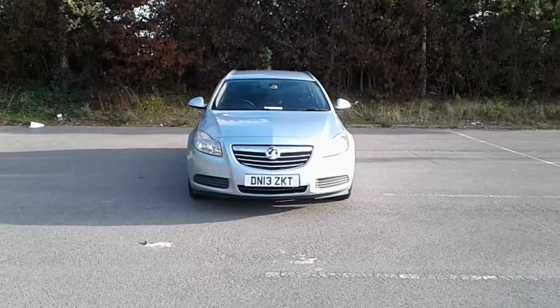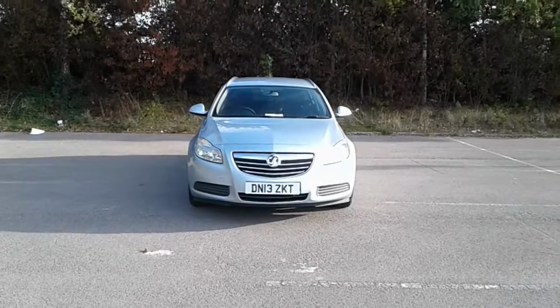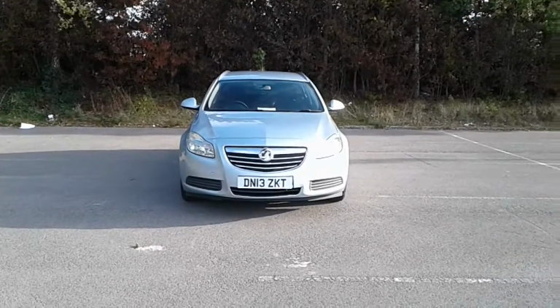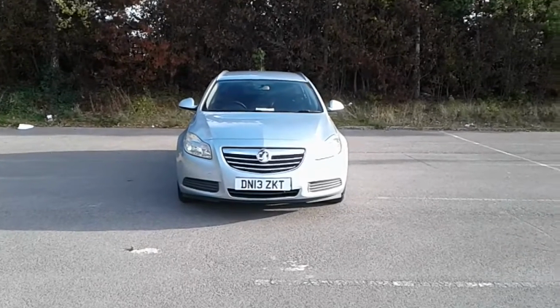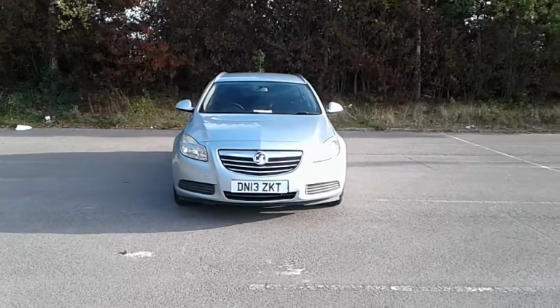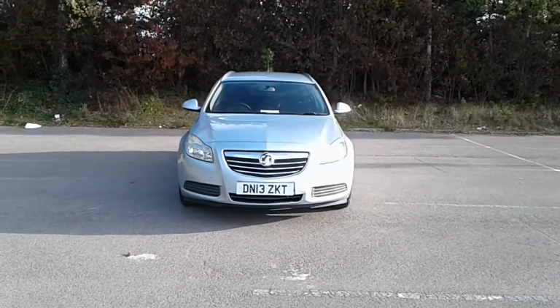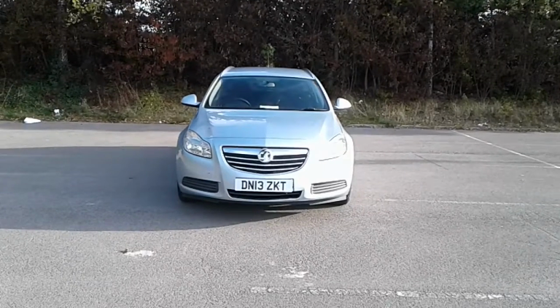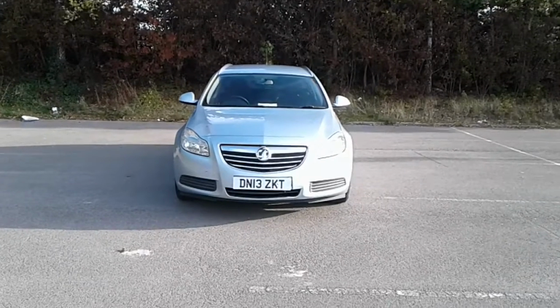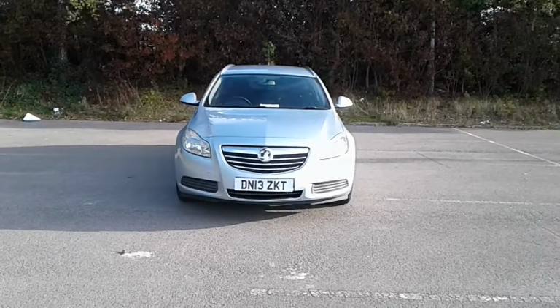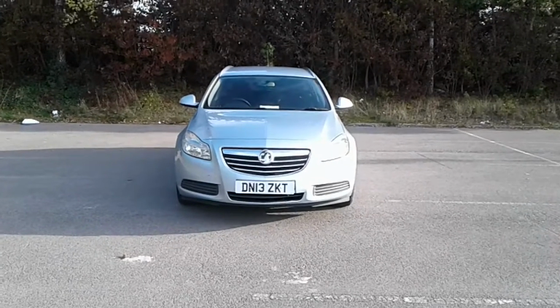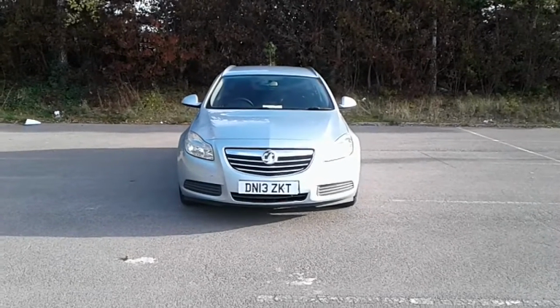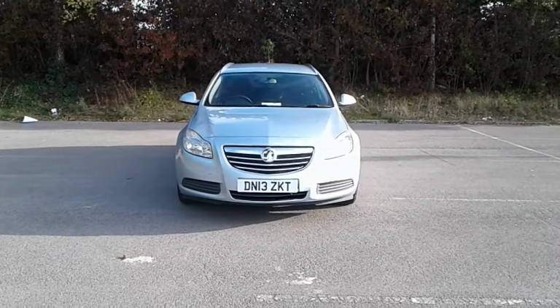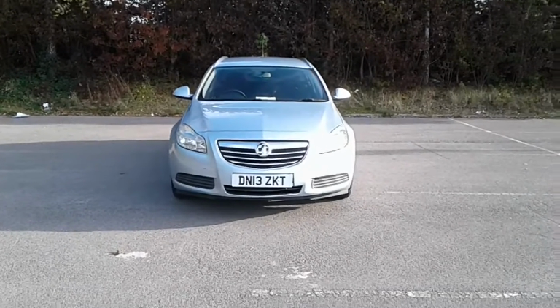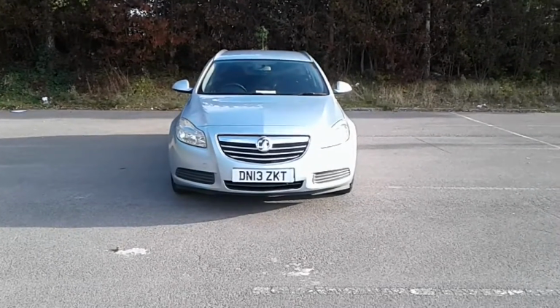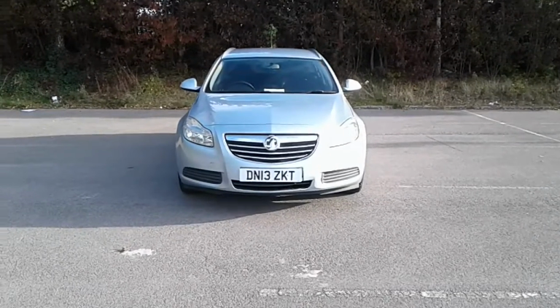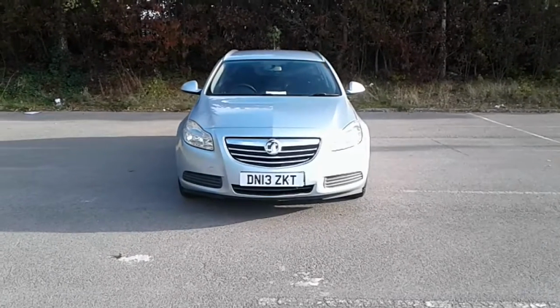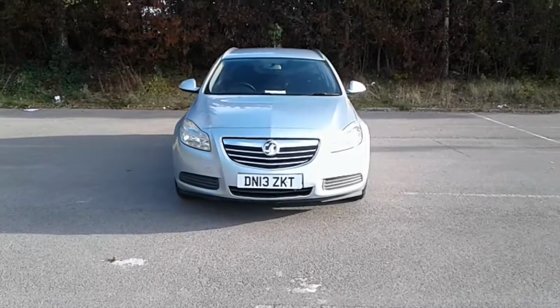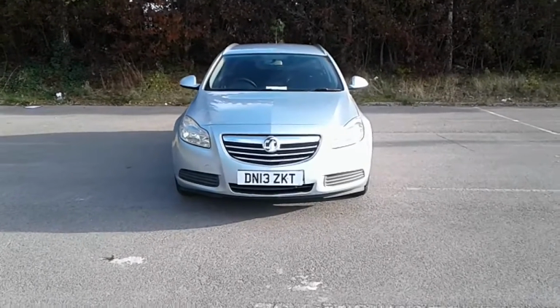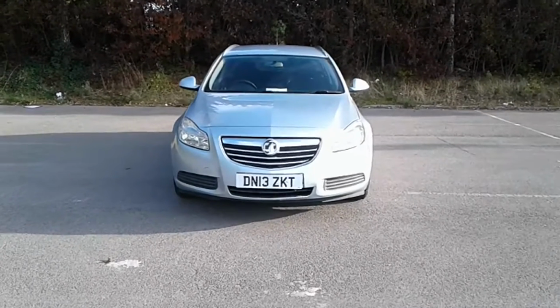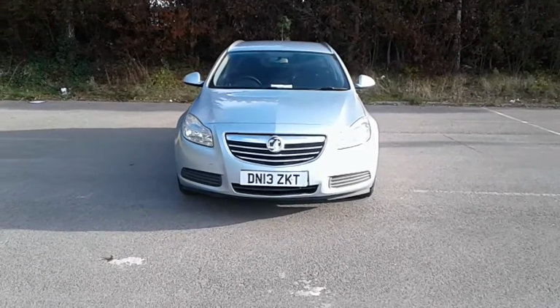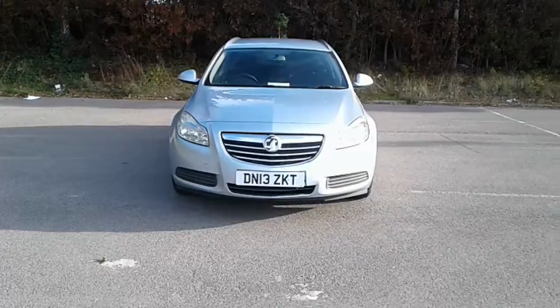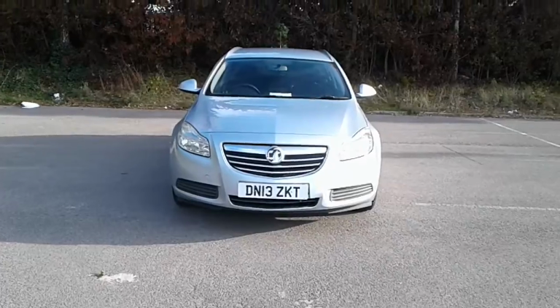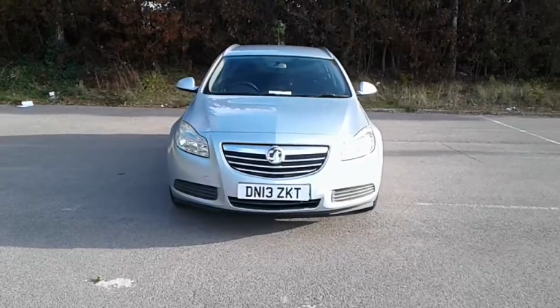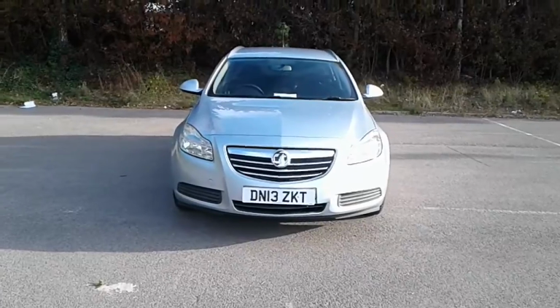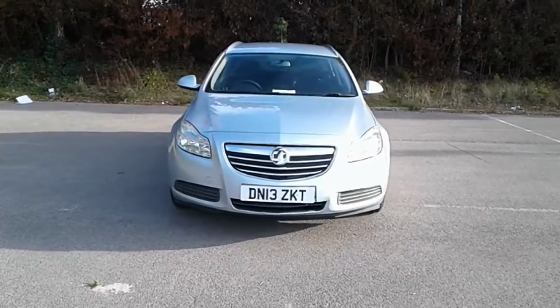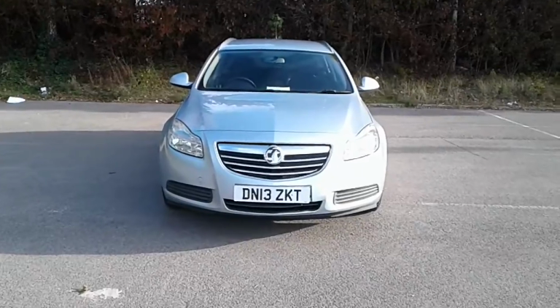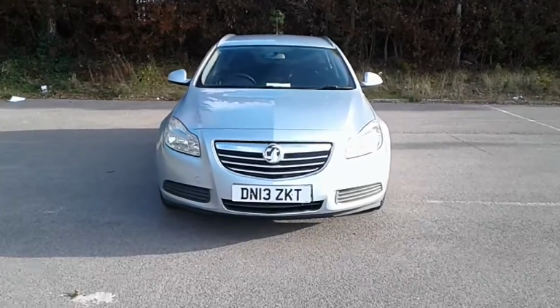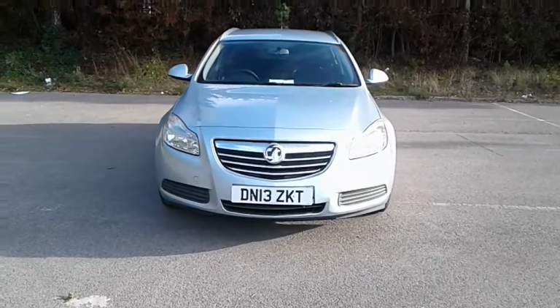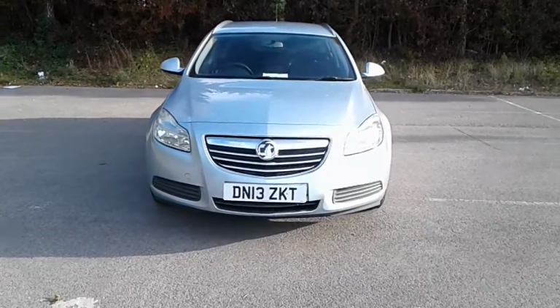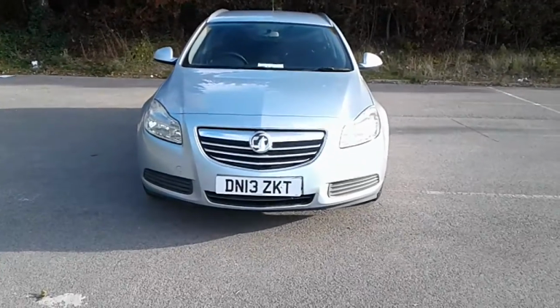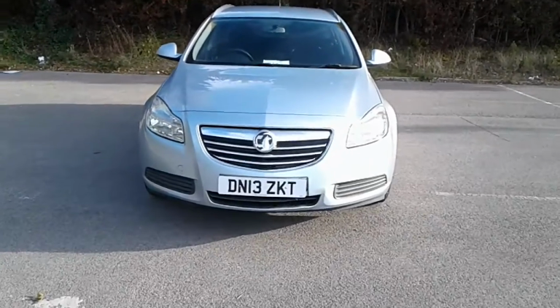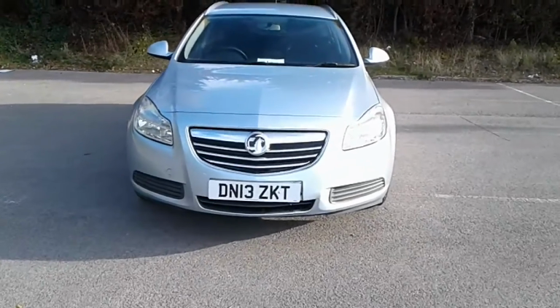Welcome to Vauxhall at Pentagon Lincoln Tritton Road. Here we have a 2013 Vauxhall Insignia.